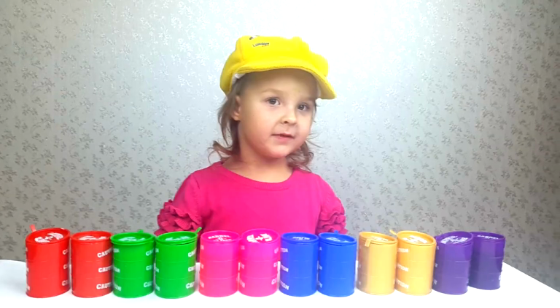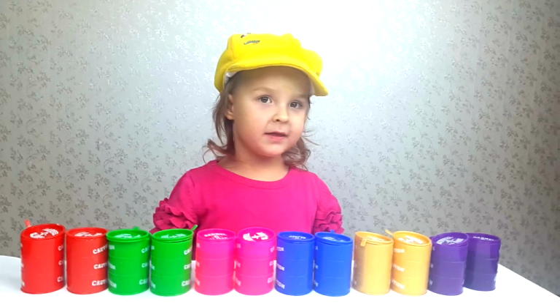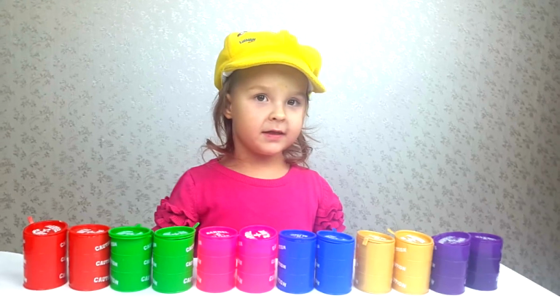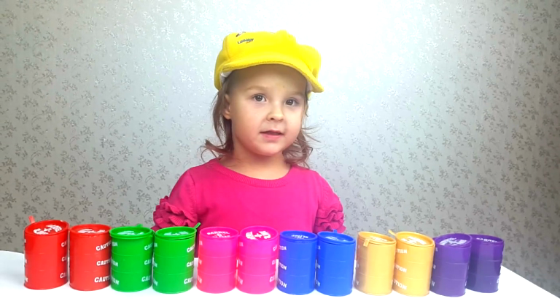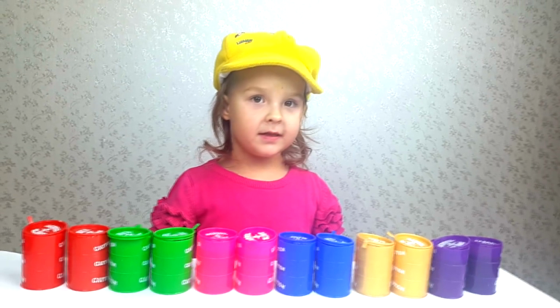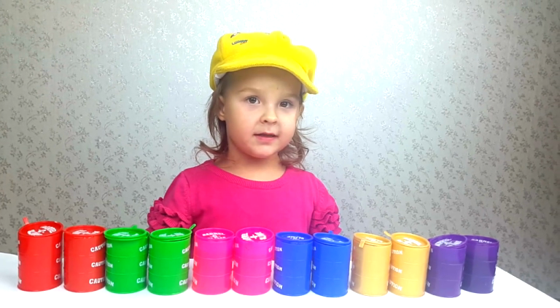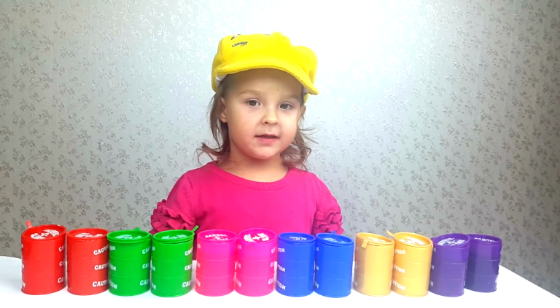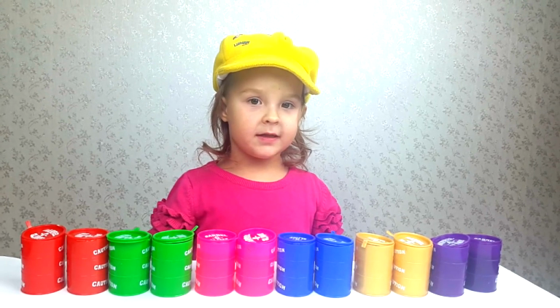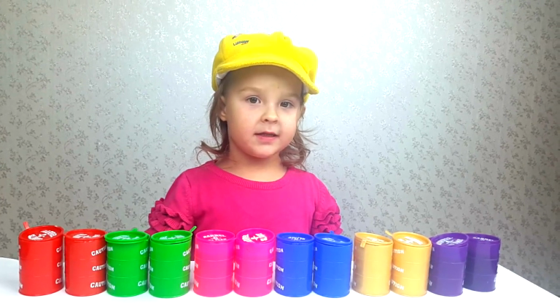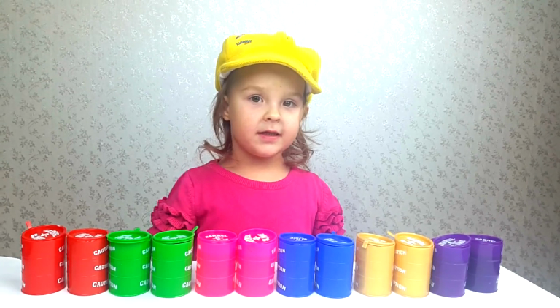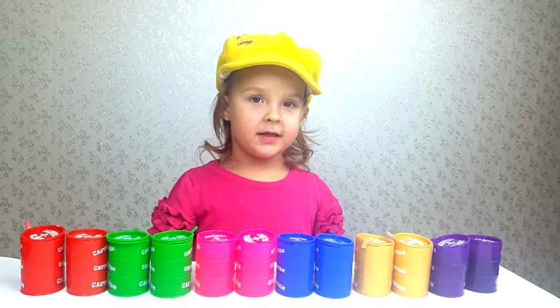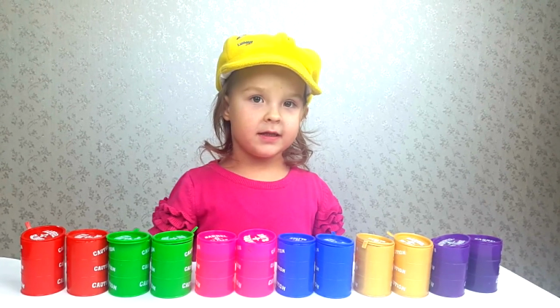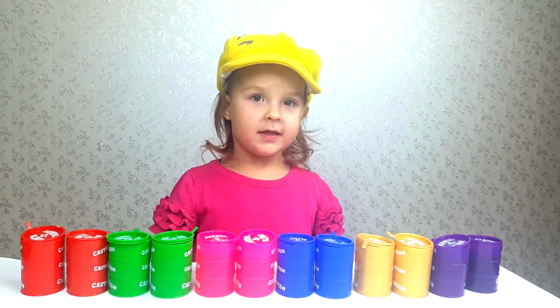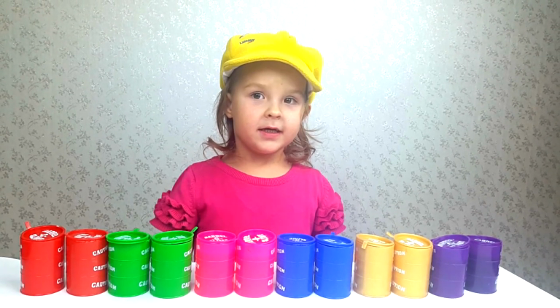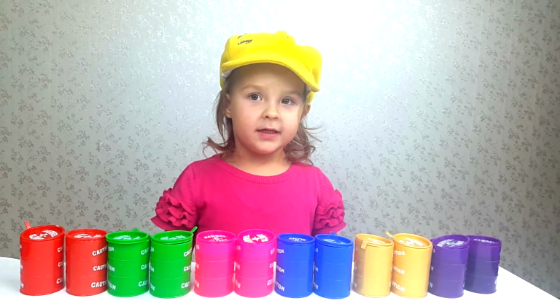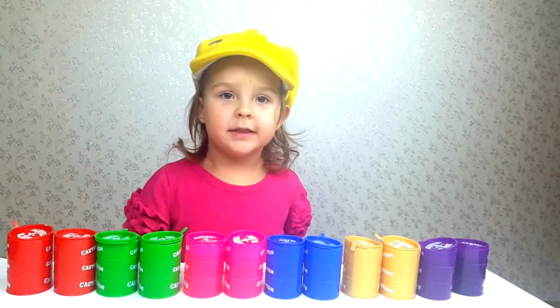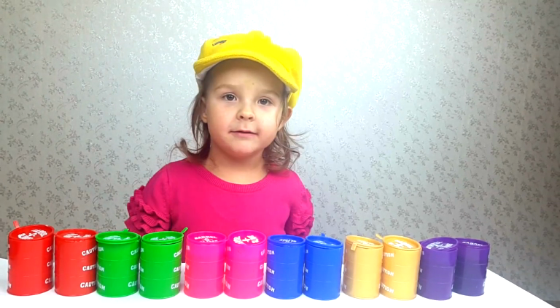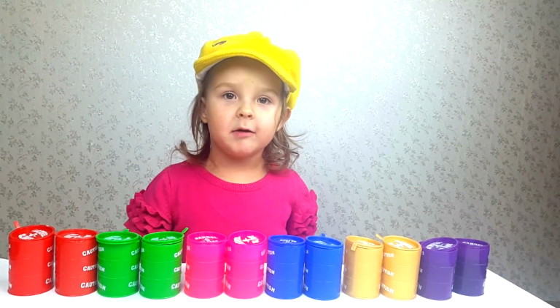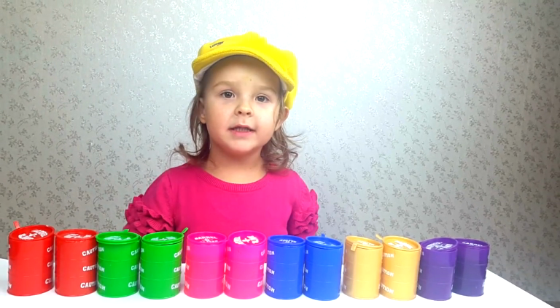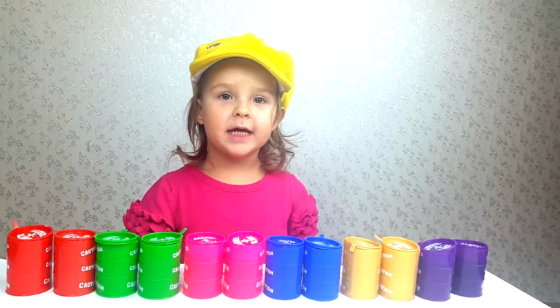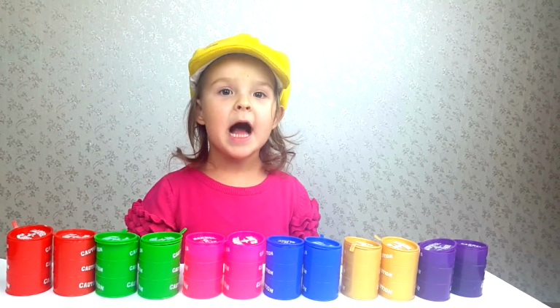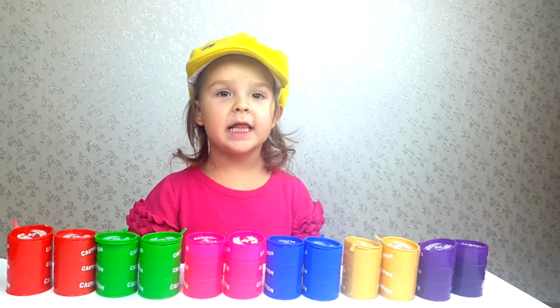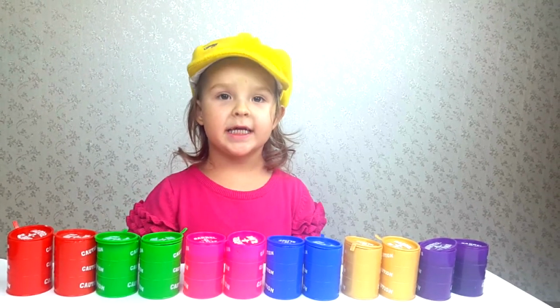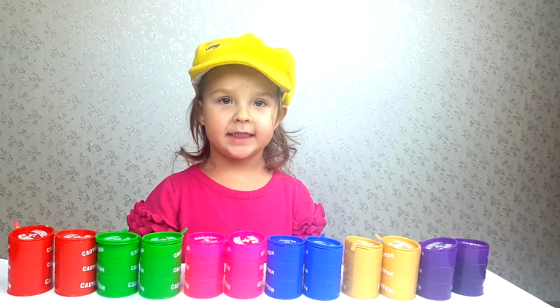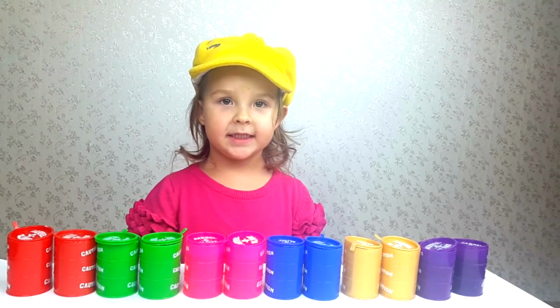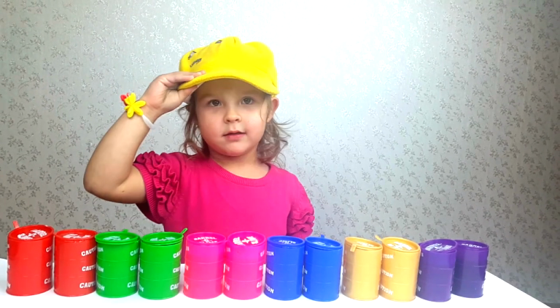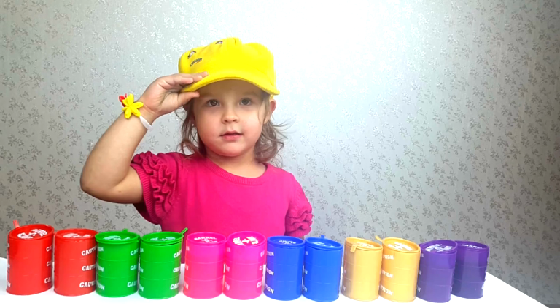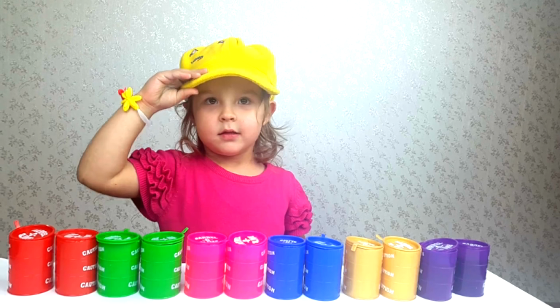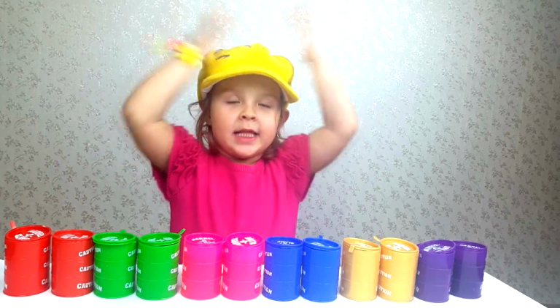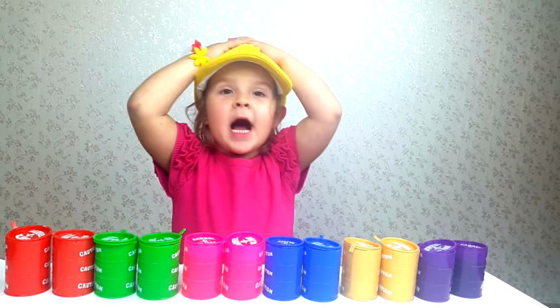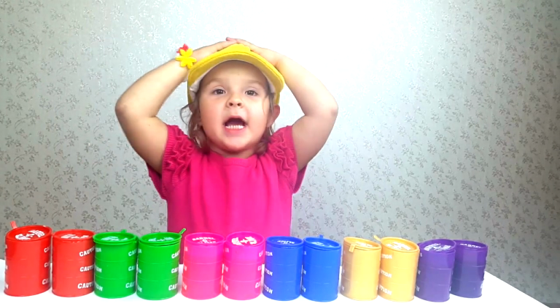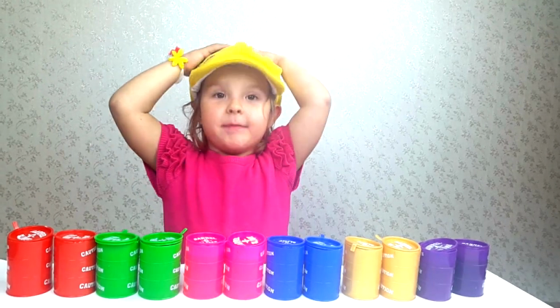Michelle, what are you going to do? To draw colors with slime.